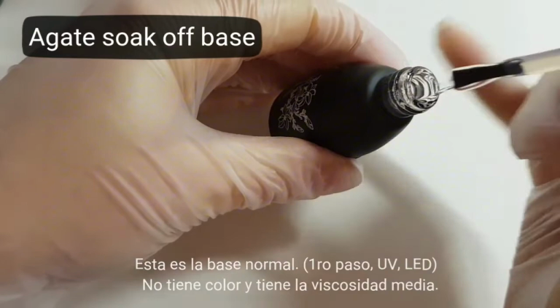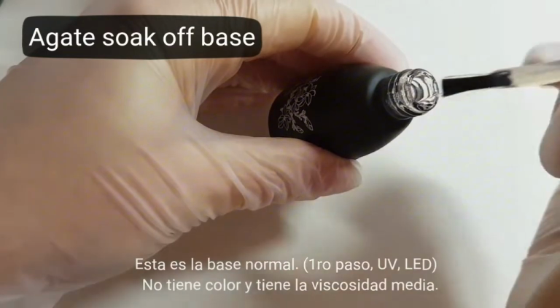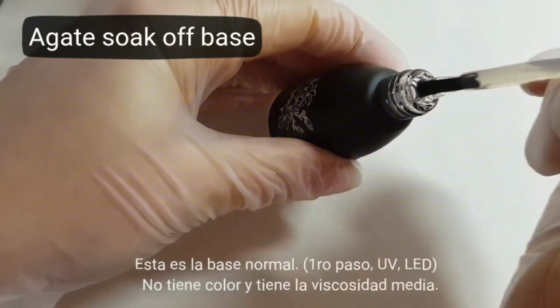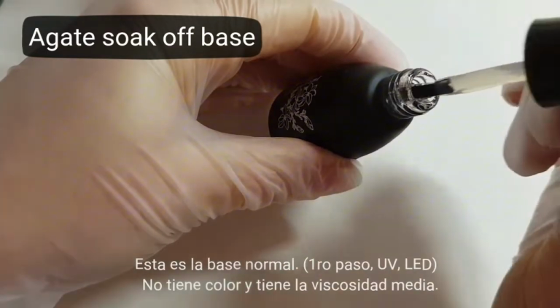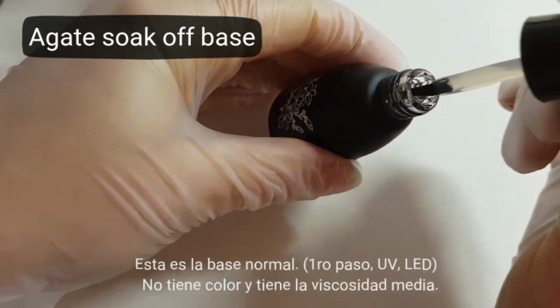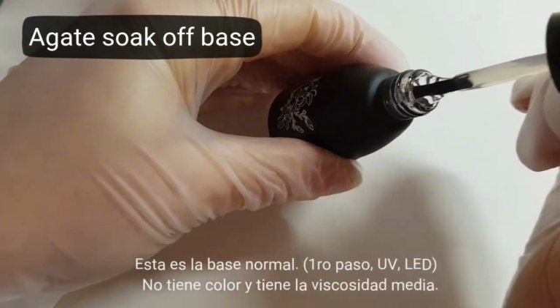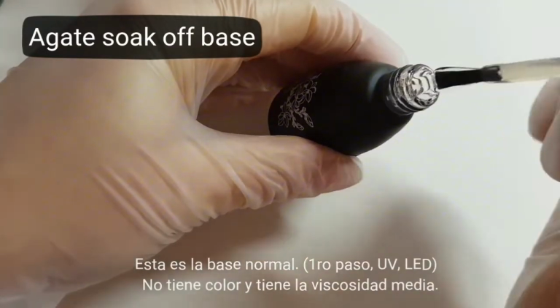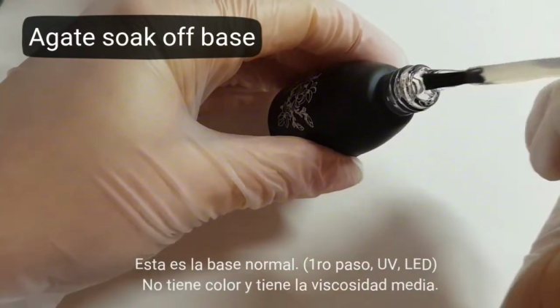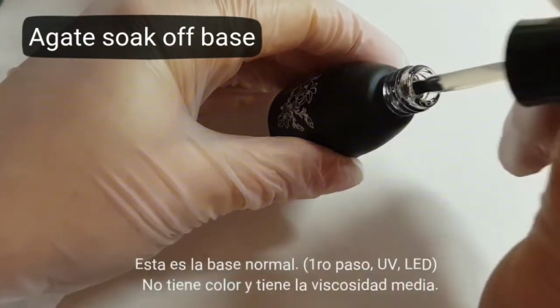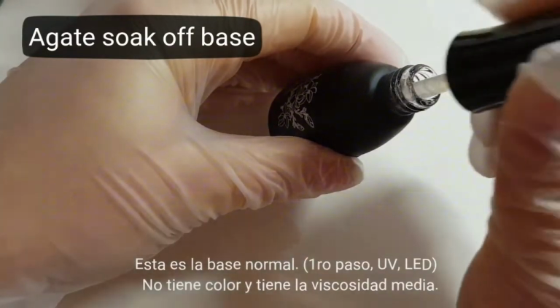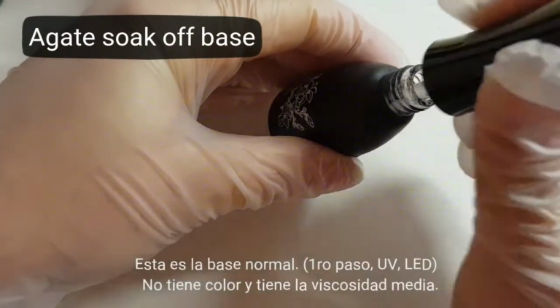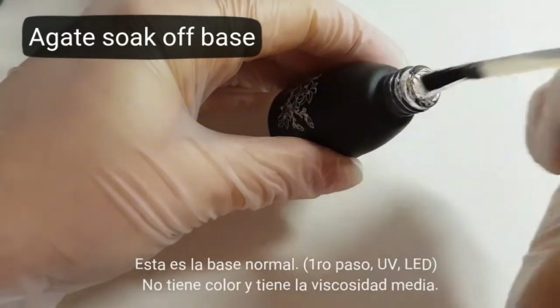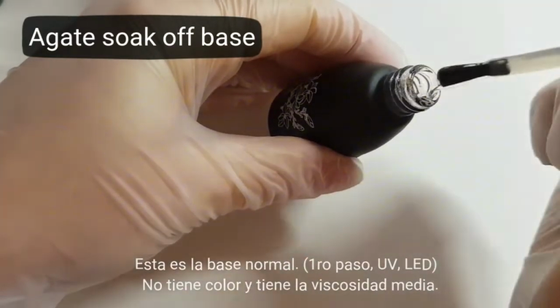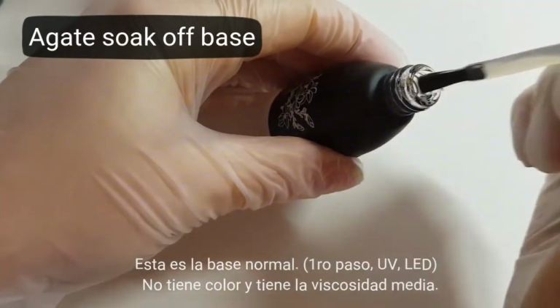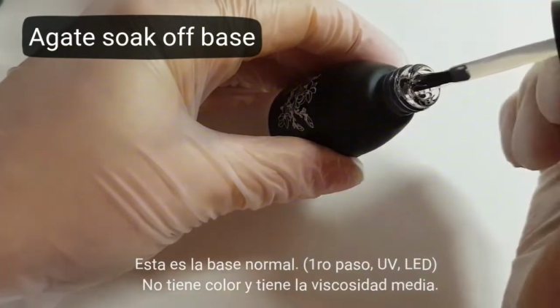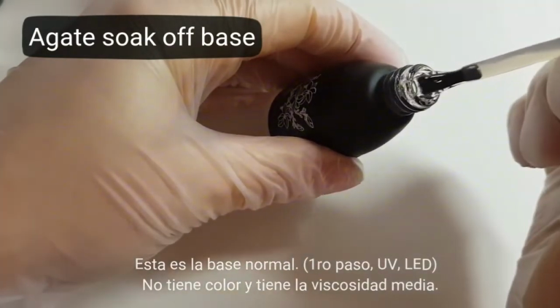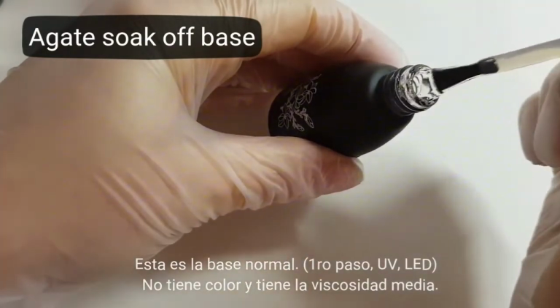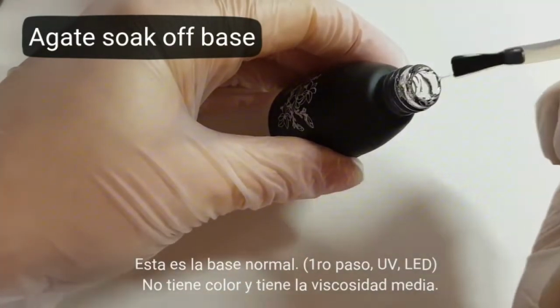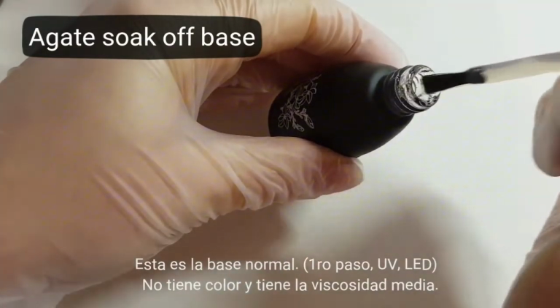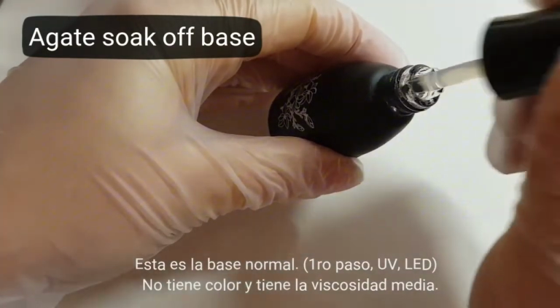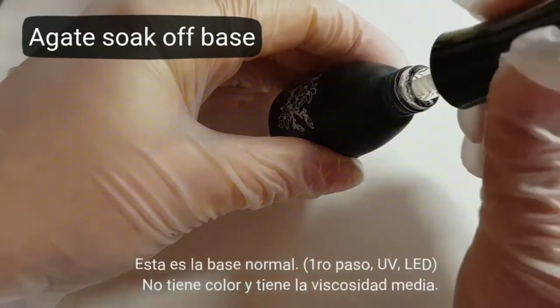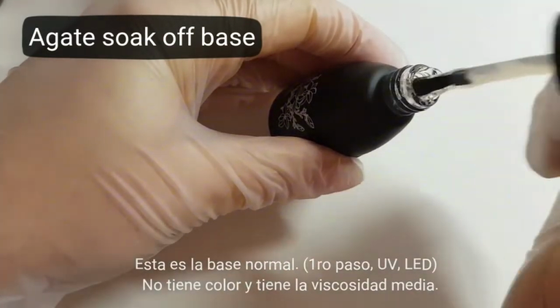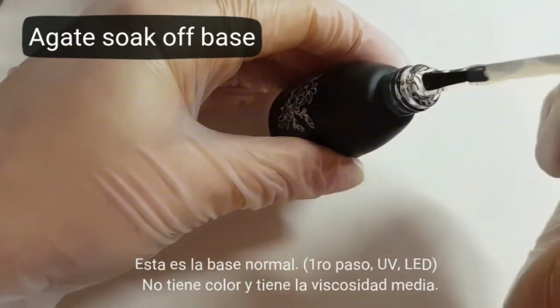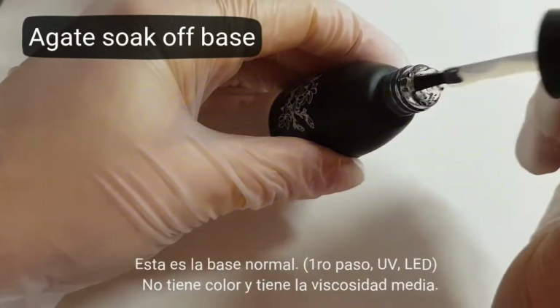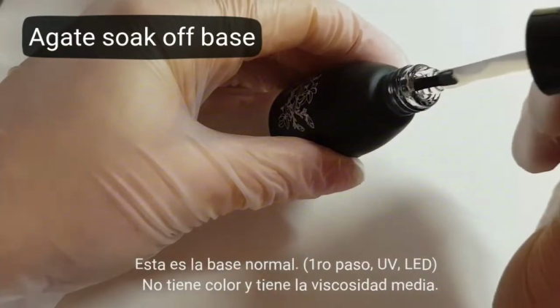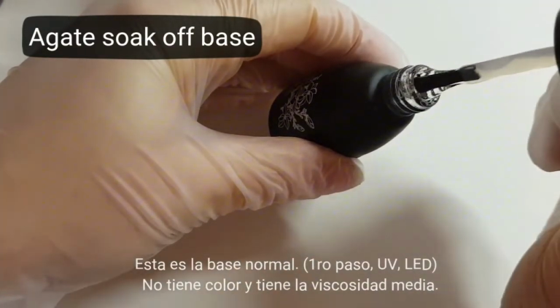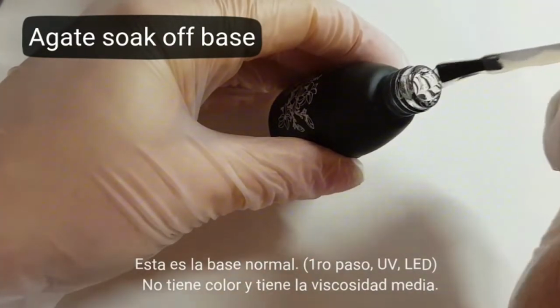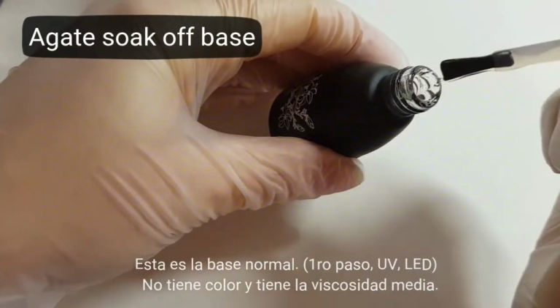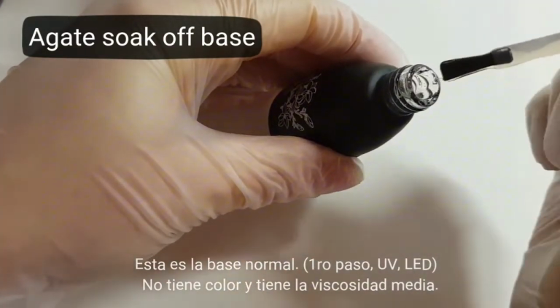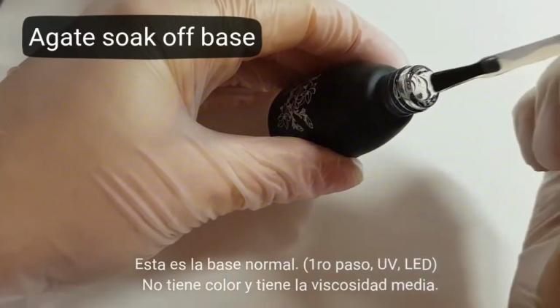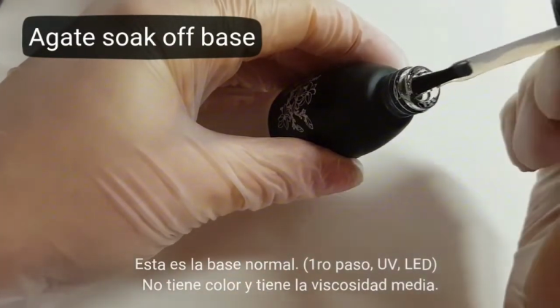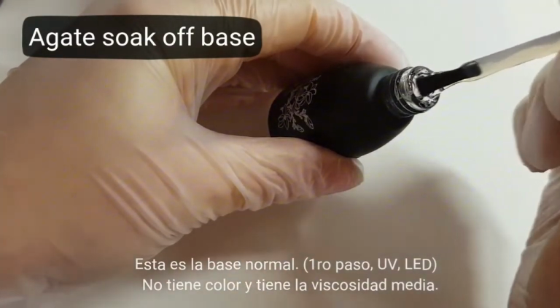First step: UV LED, clear and medium viscosity.